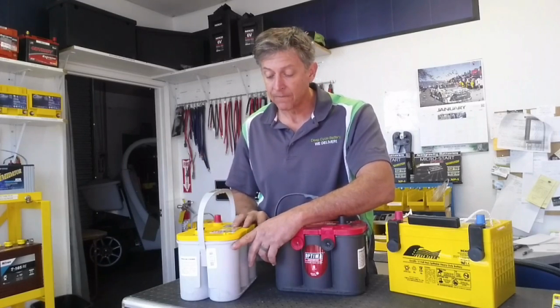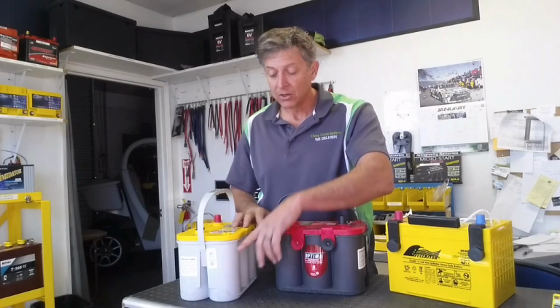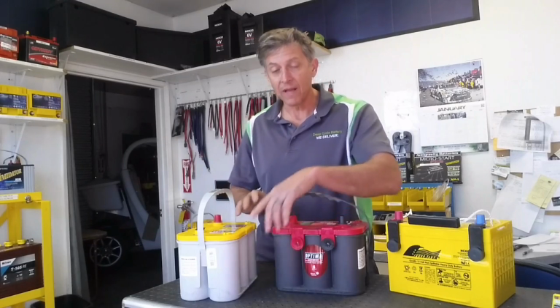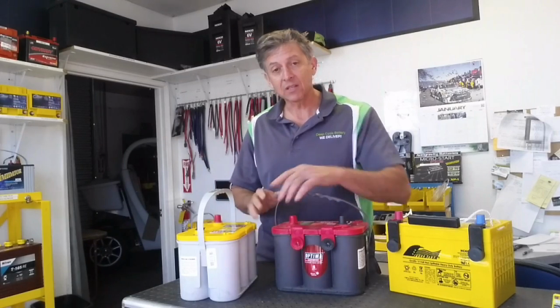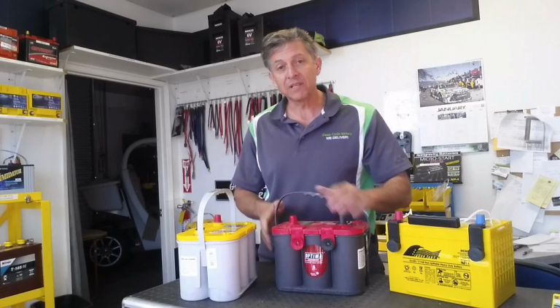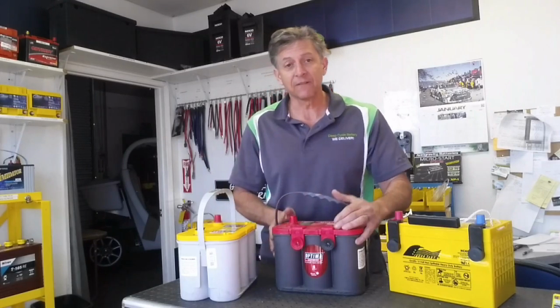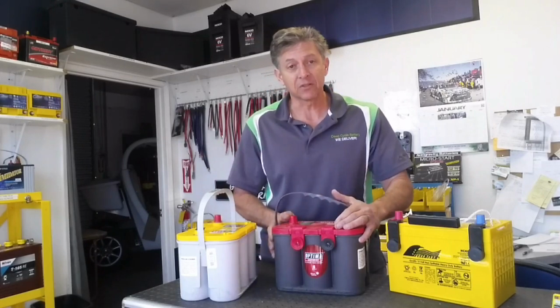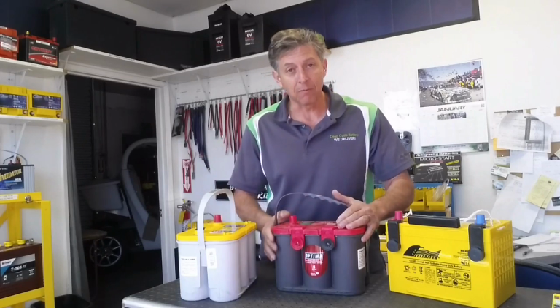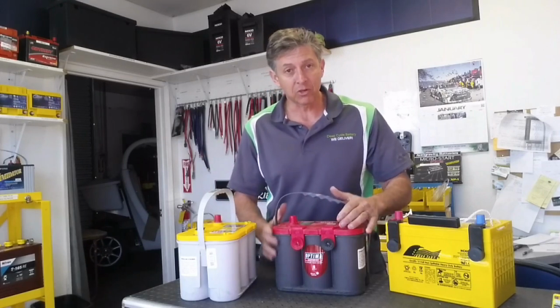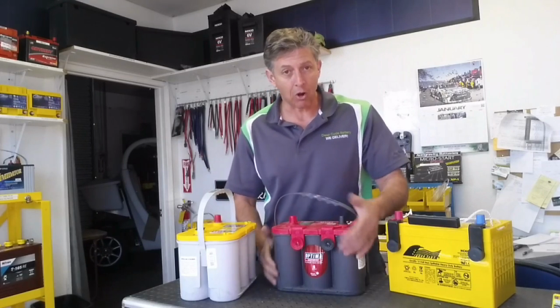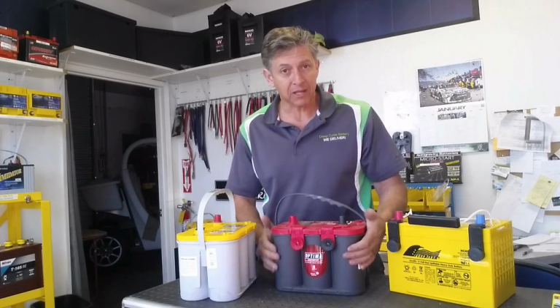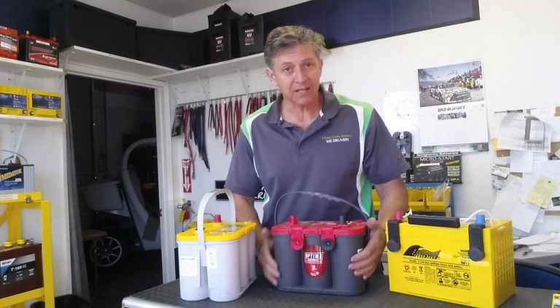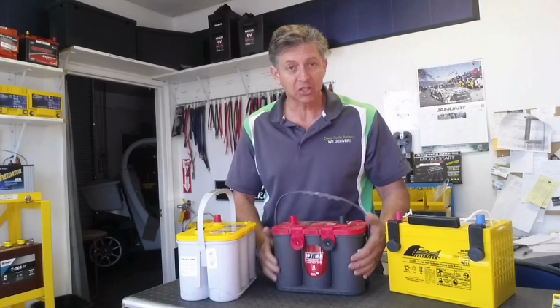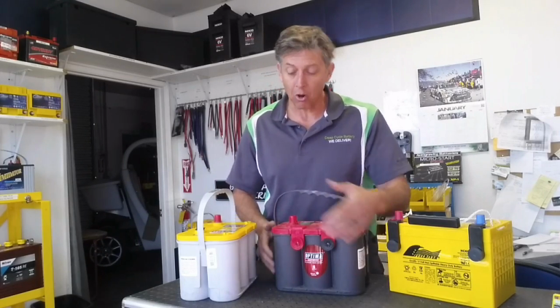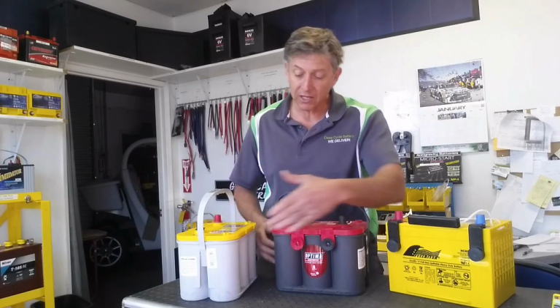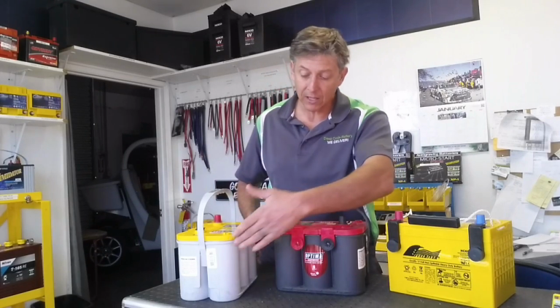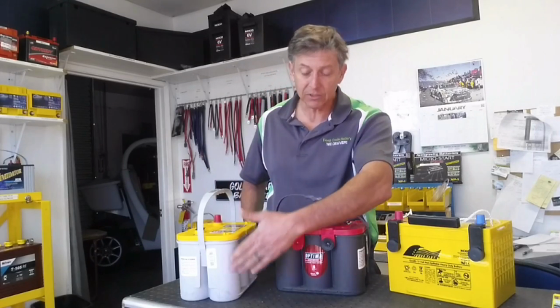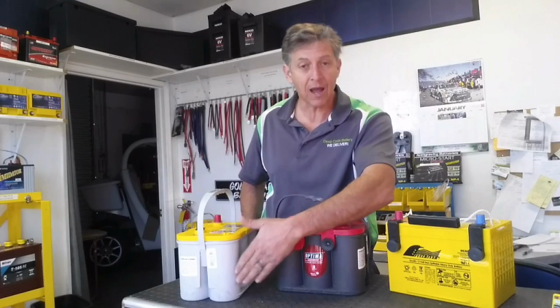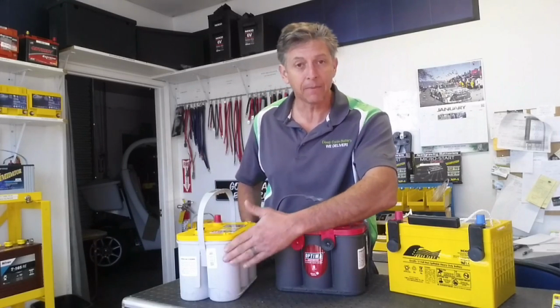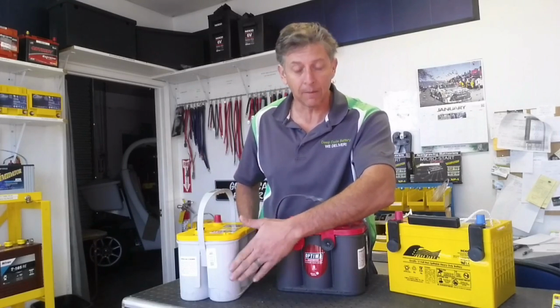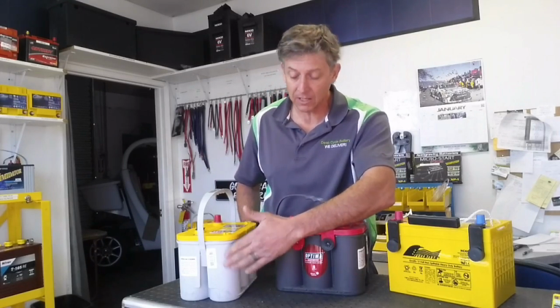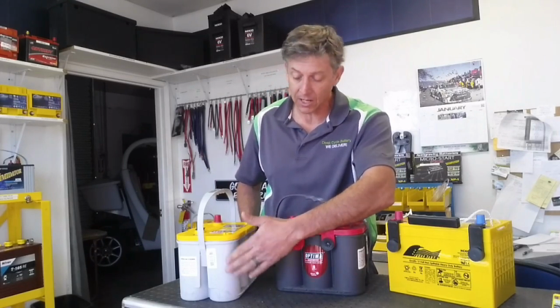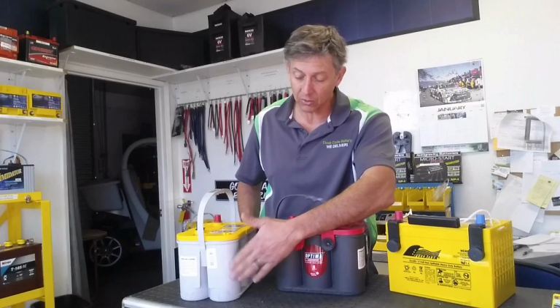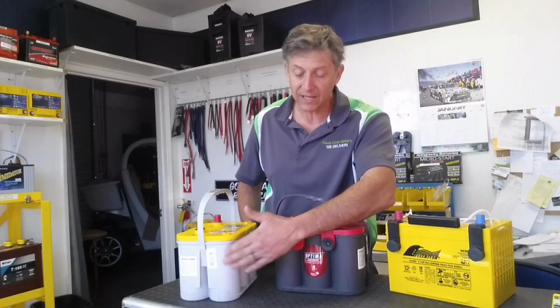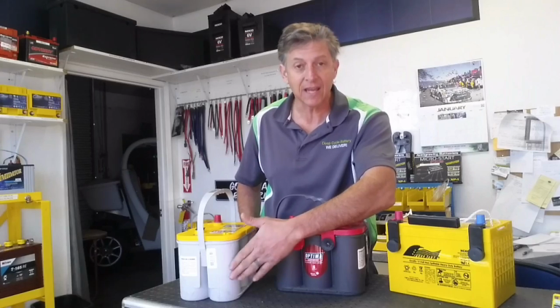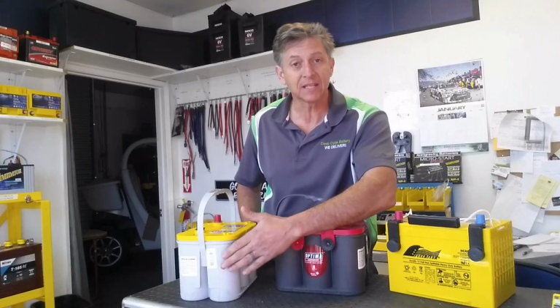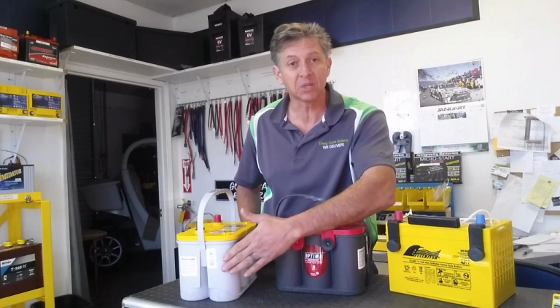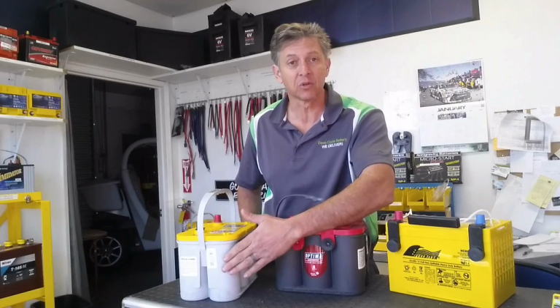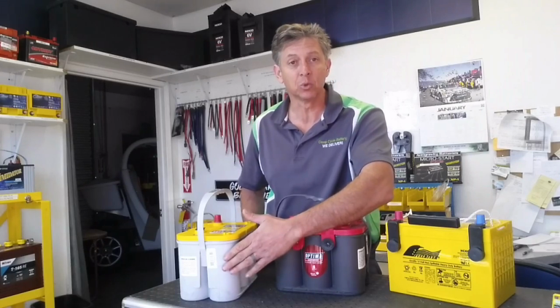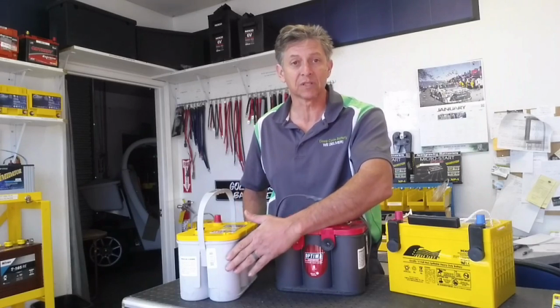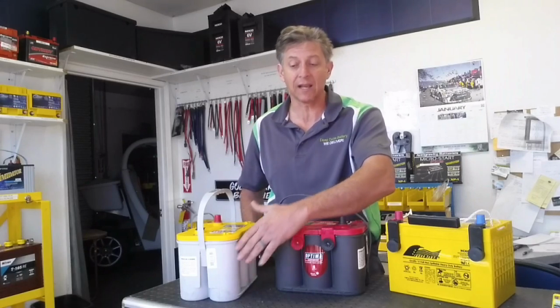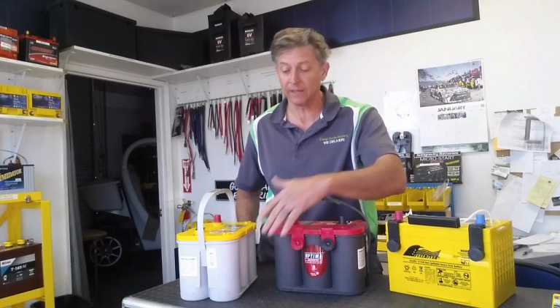So that explains the difference. Remember, dark case is starting, gray case is for dual-cycling.